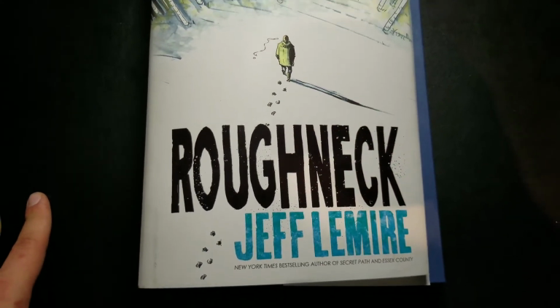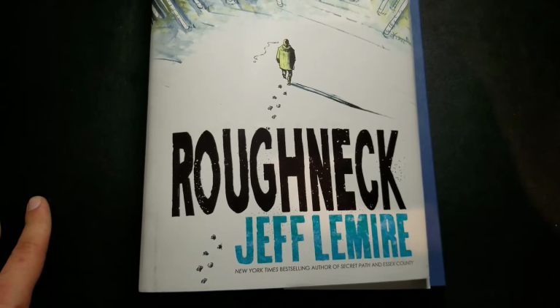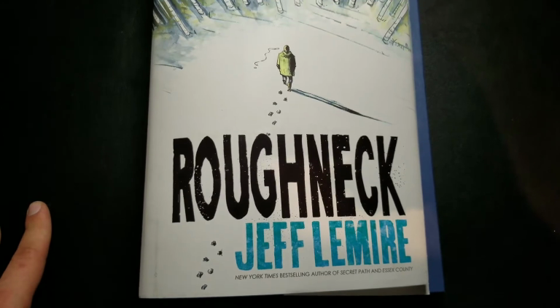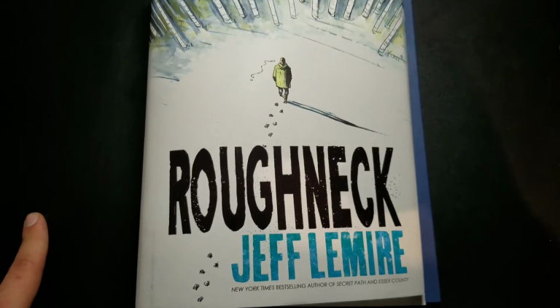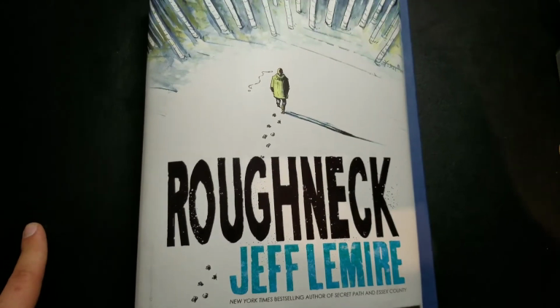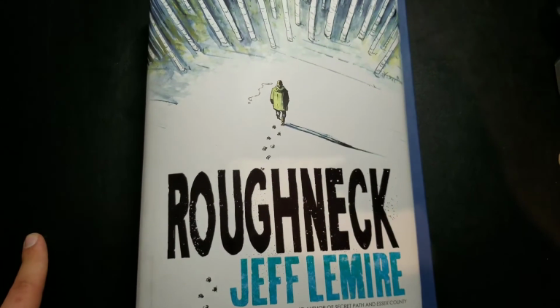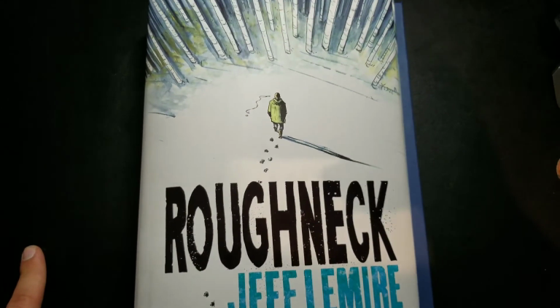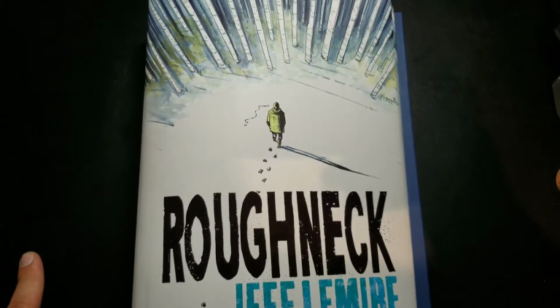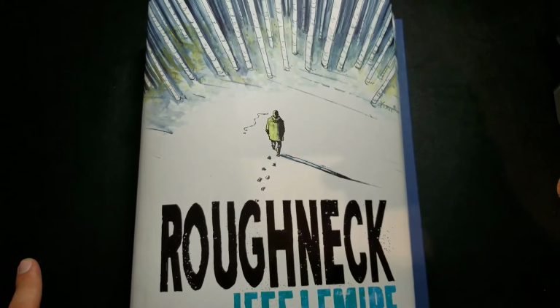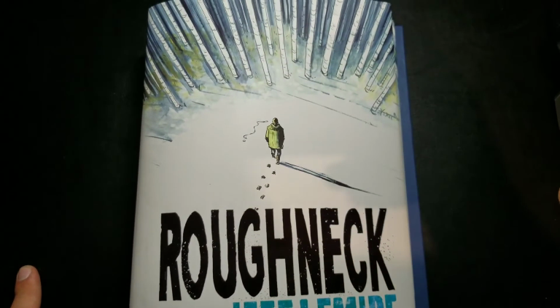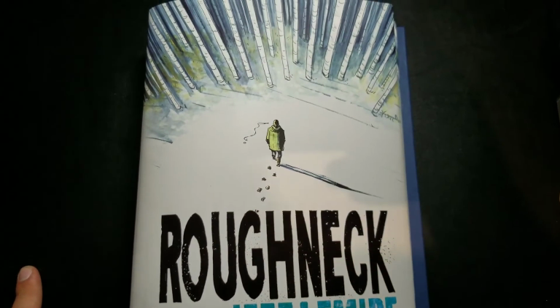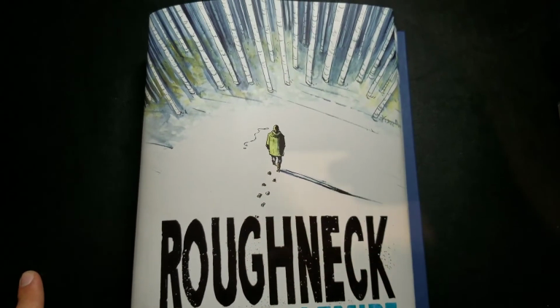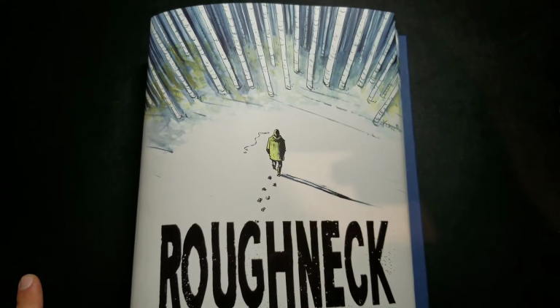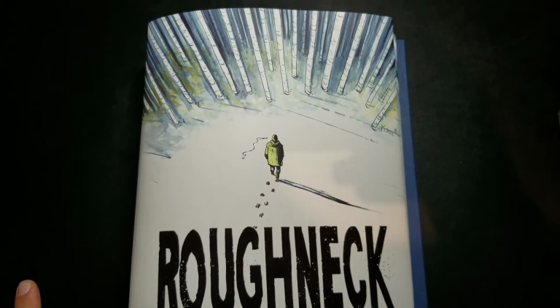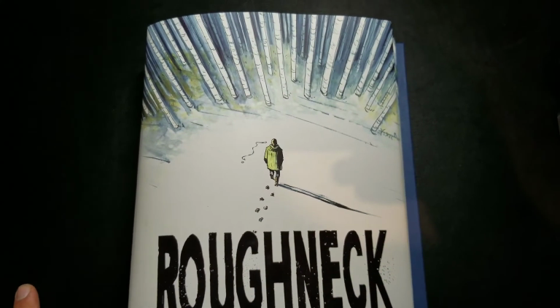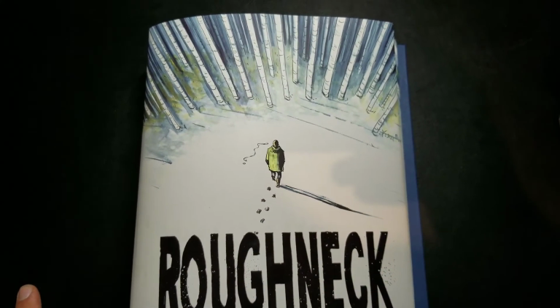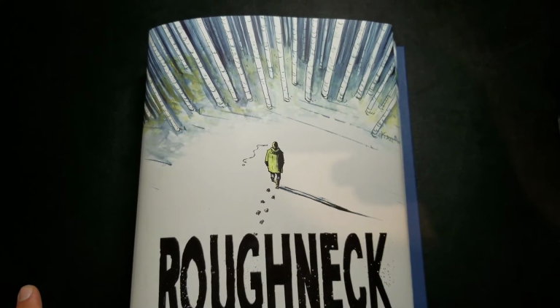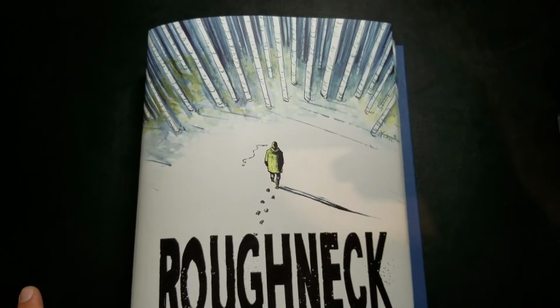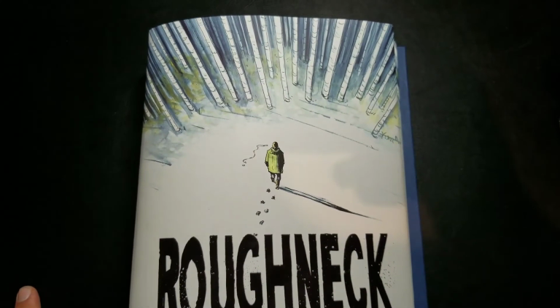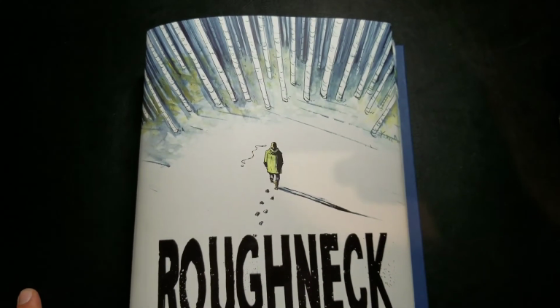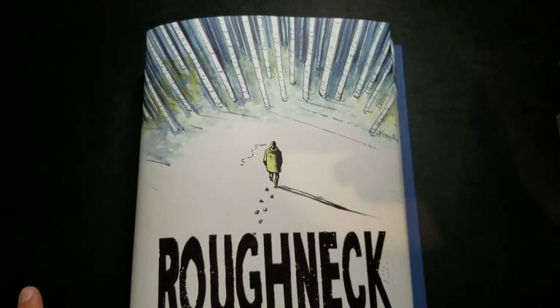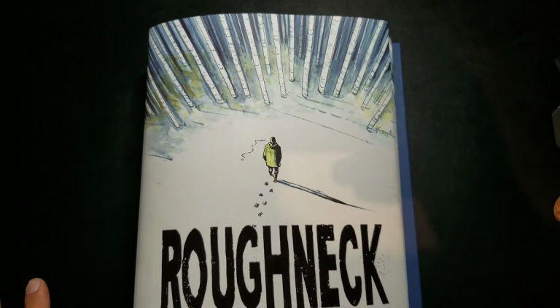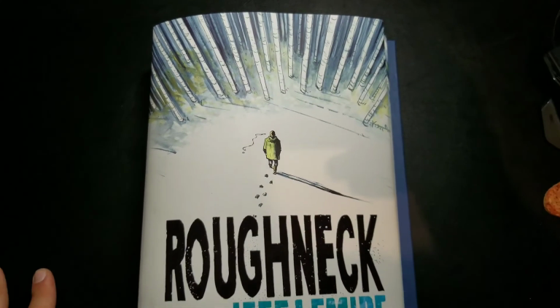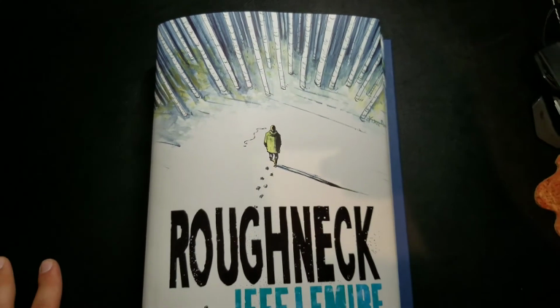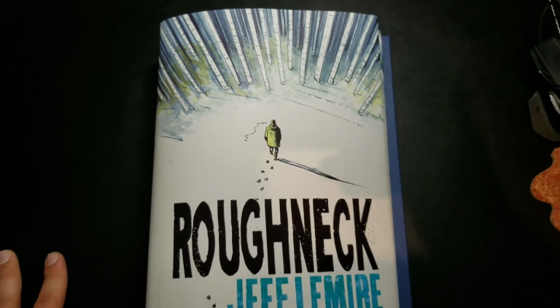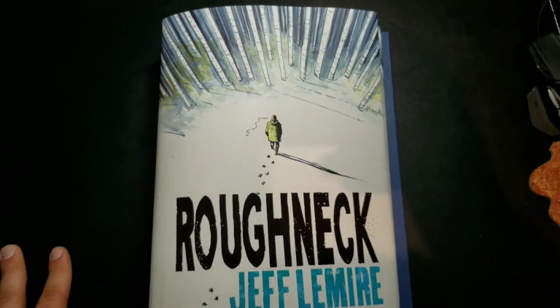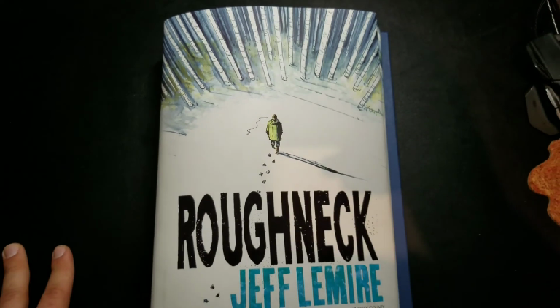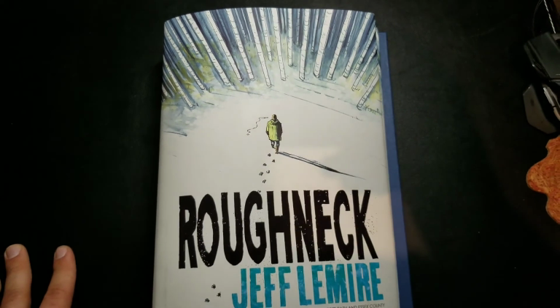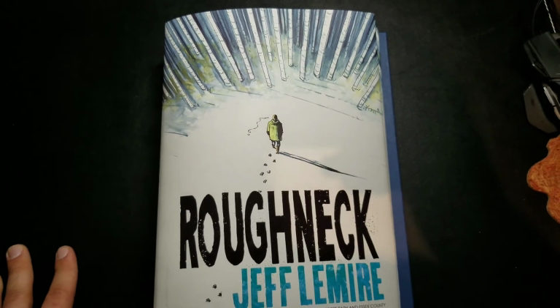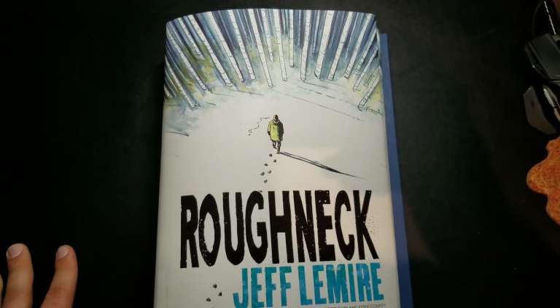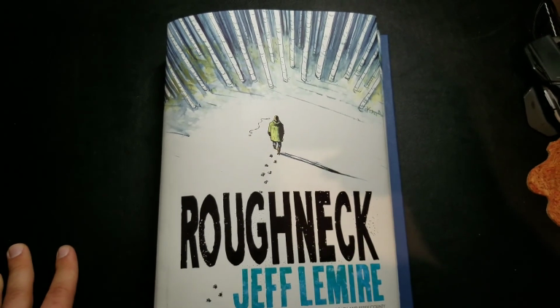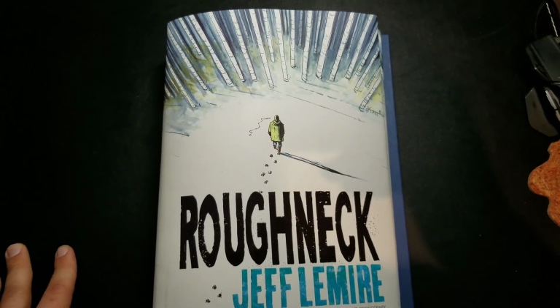Thanks for tuning in, guys. This is Mike from the Hardcover Comic. Be sure to subscribe, and until next time, you stay classy, Internet.